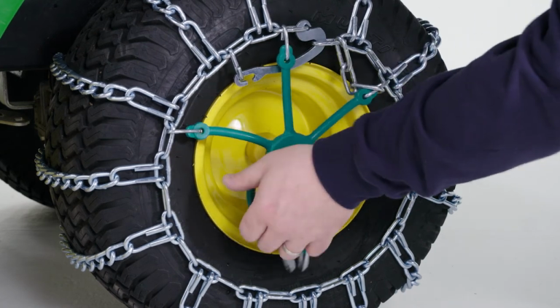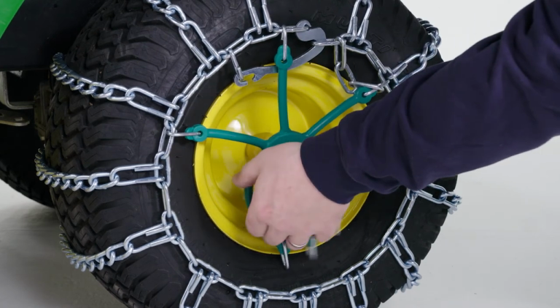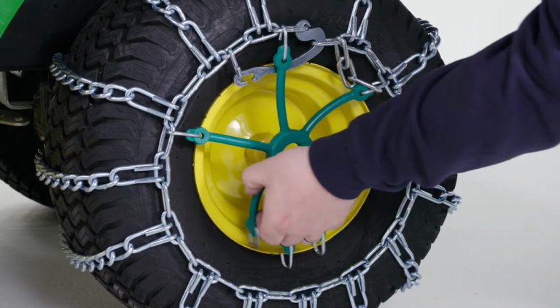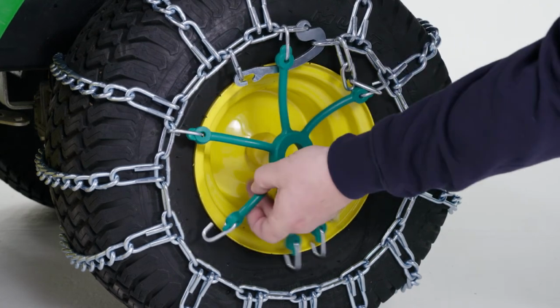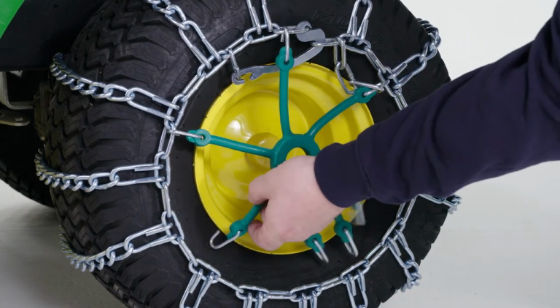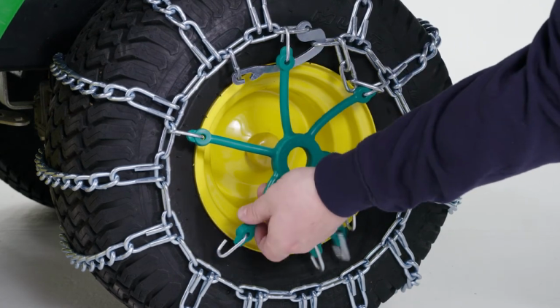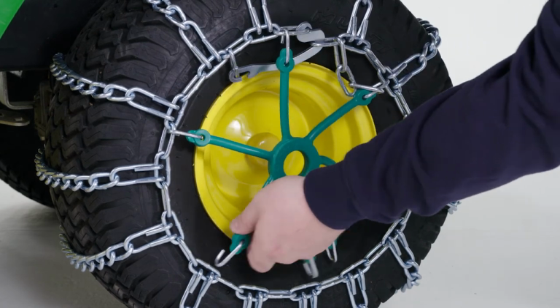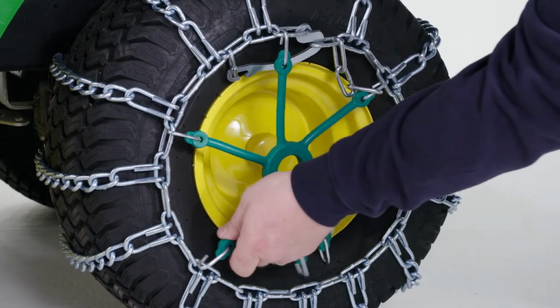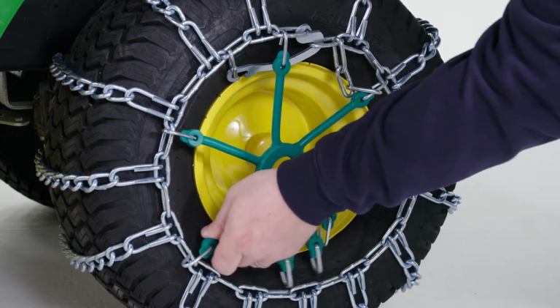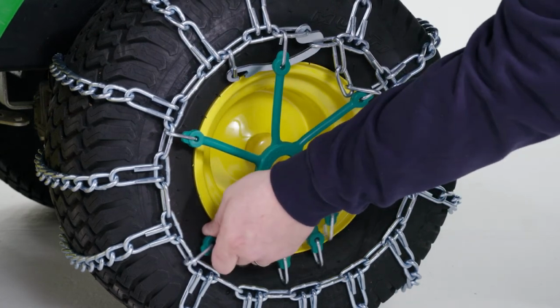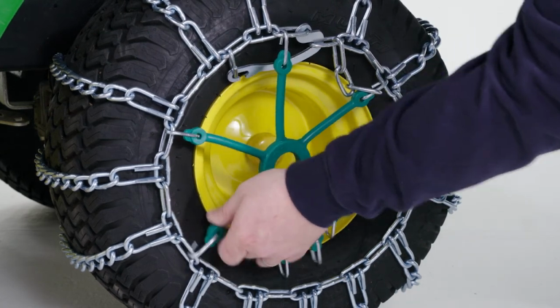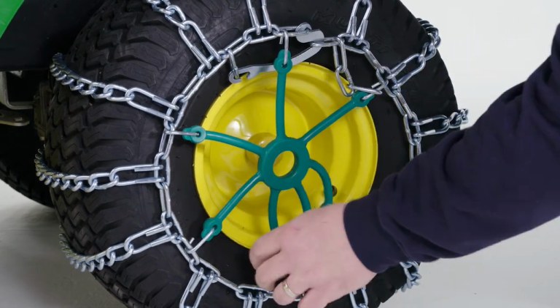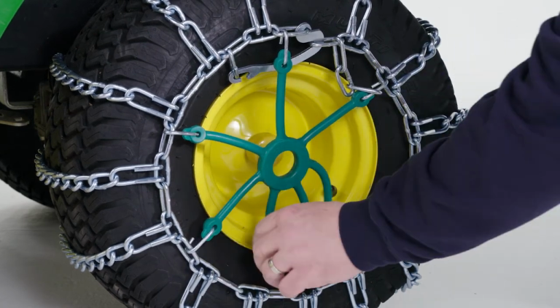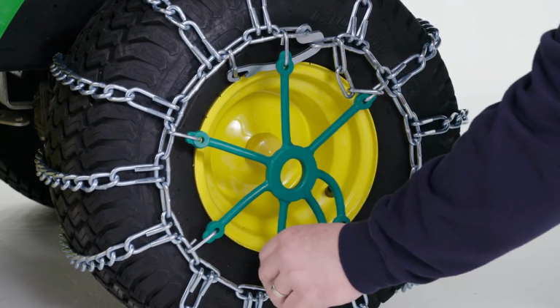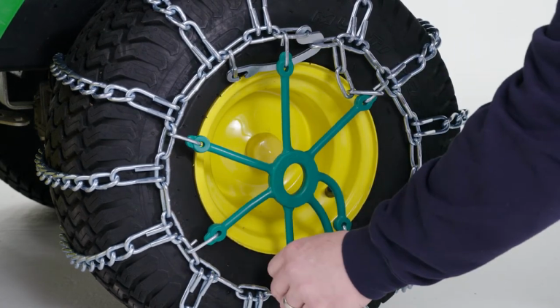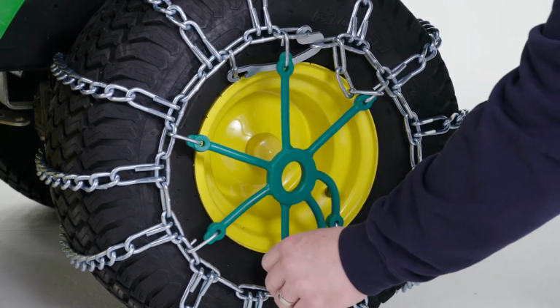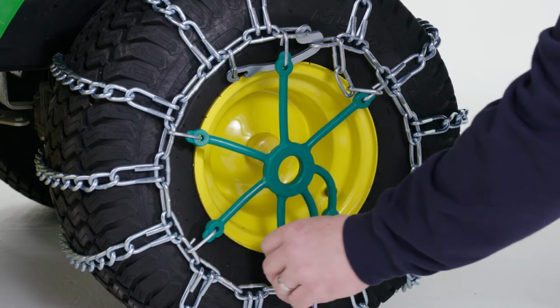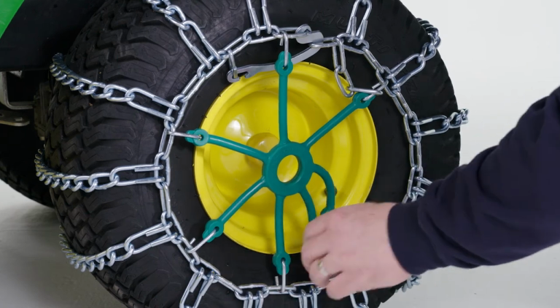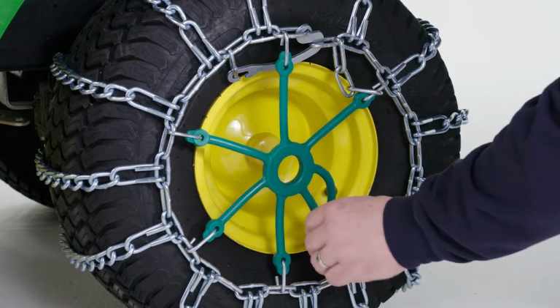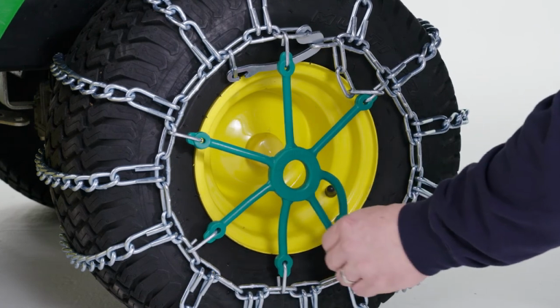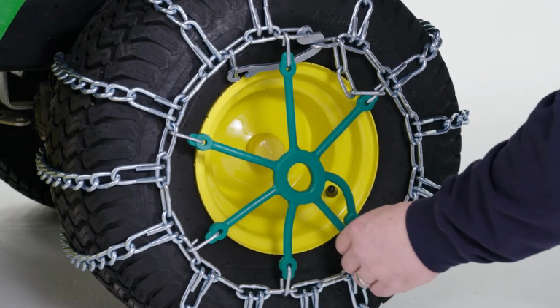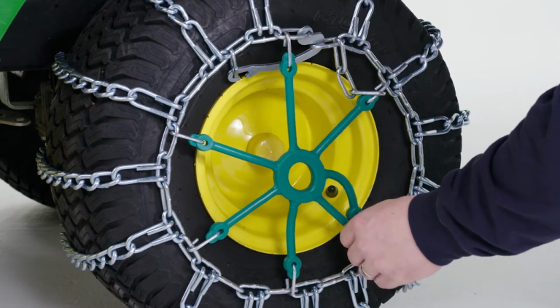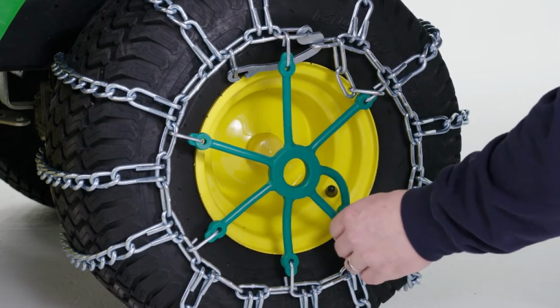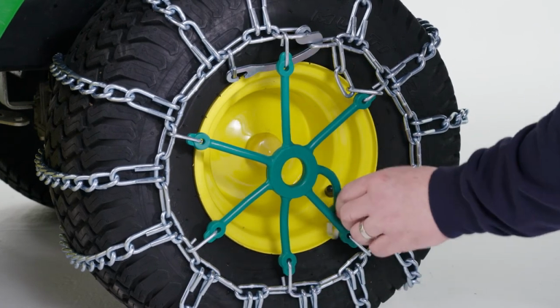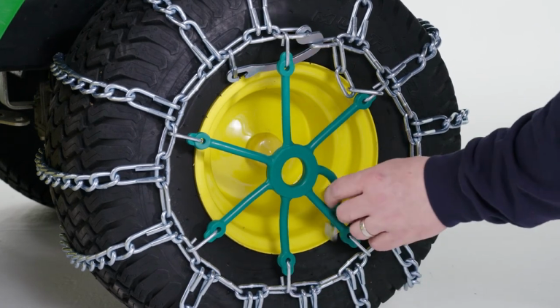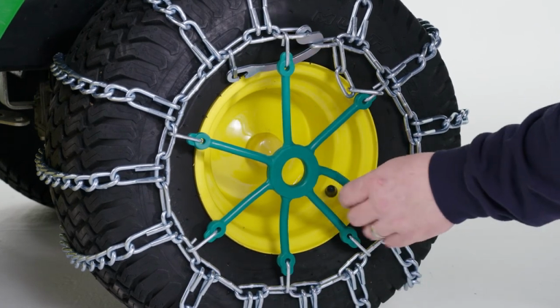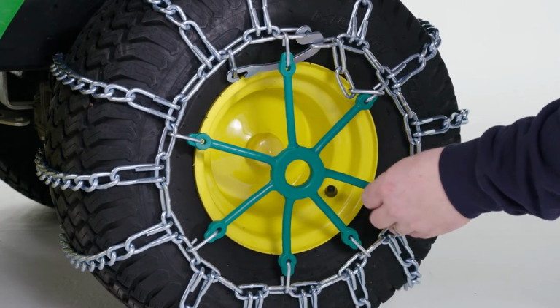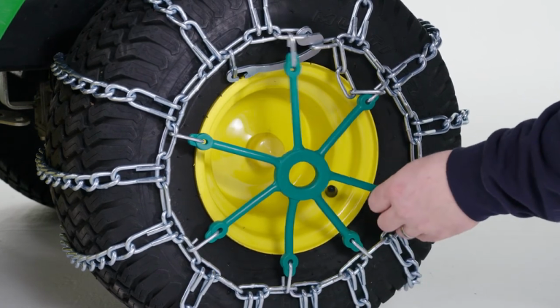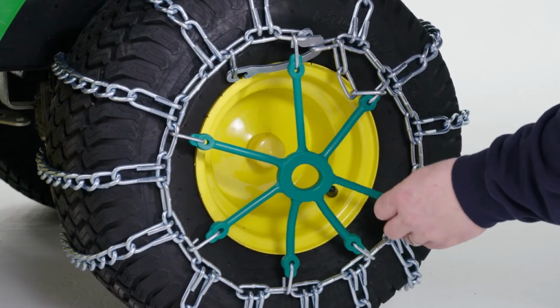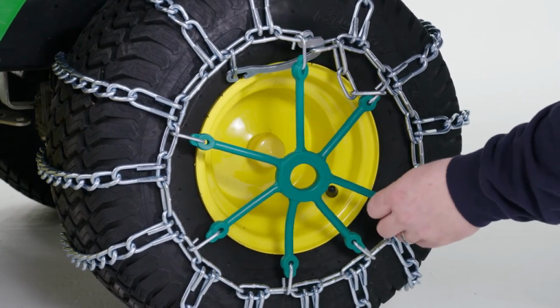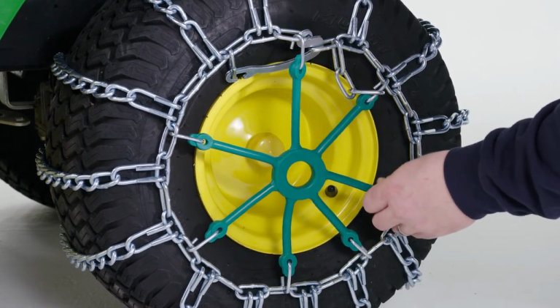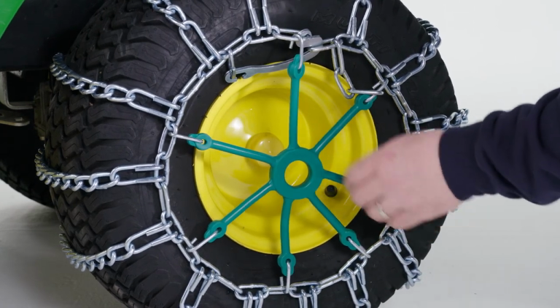If your tire chains have any extra chain links, use the bungee to hold them in place and out of the way.